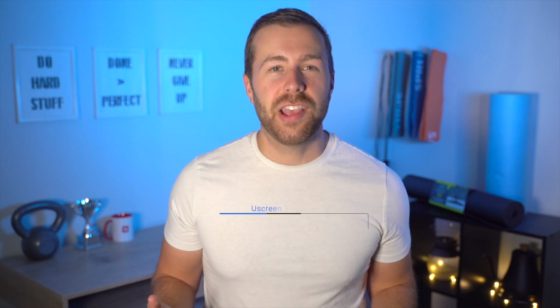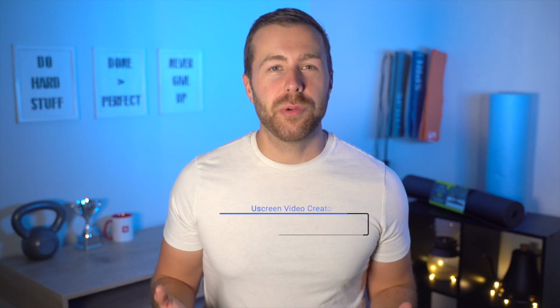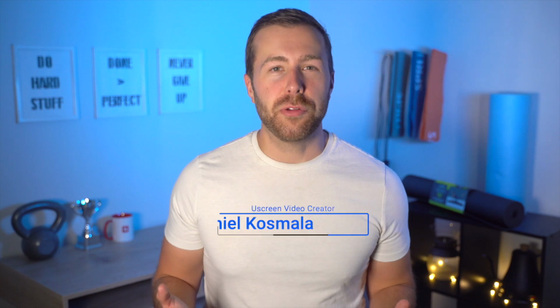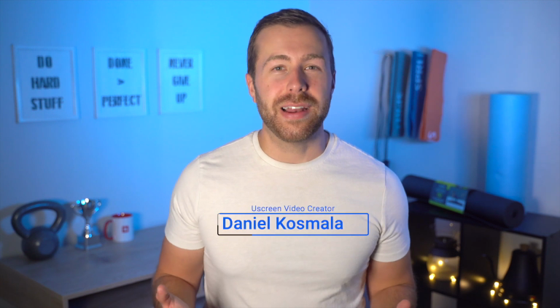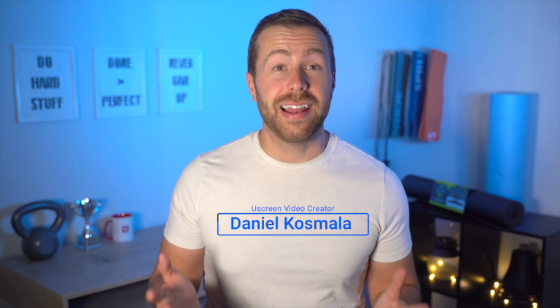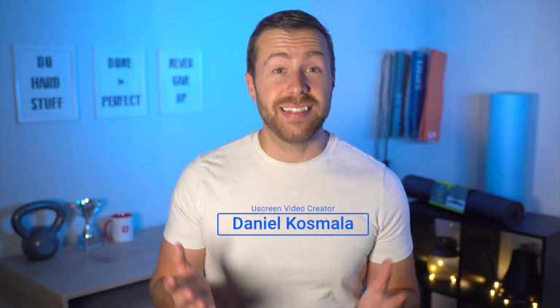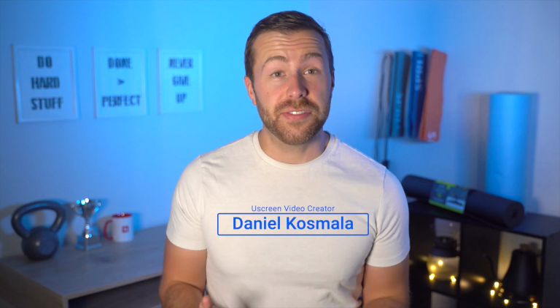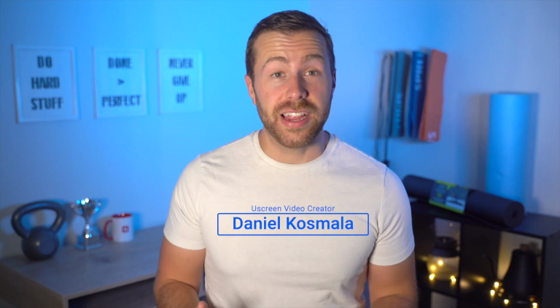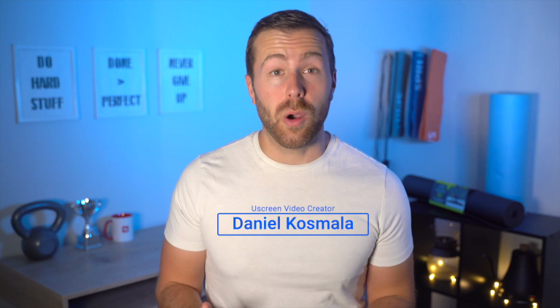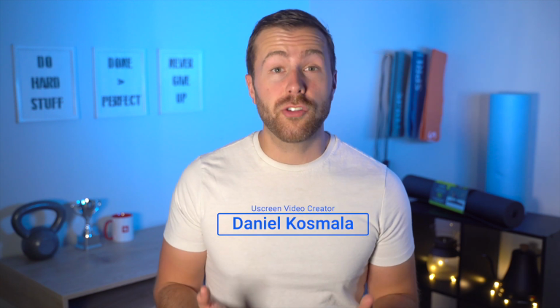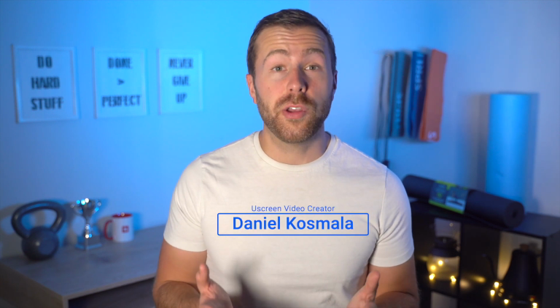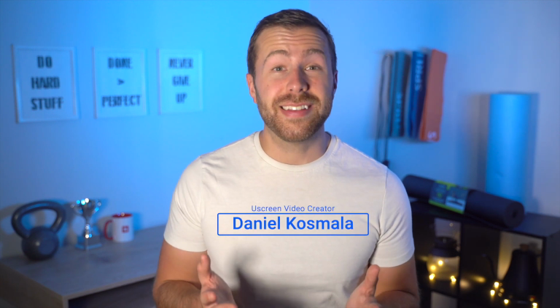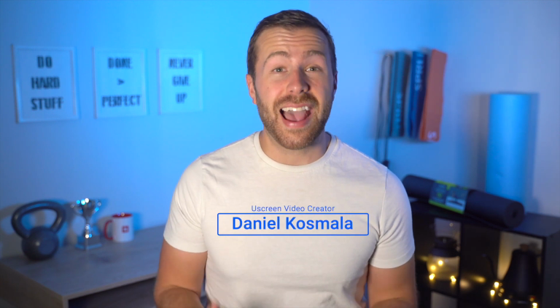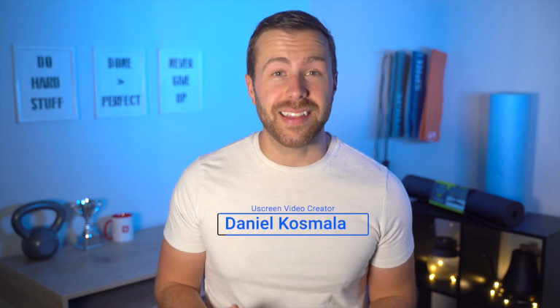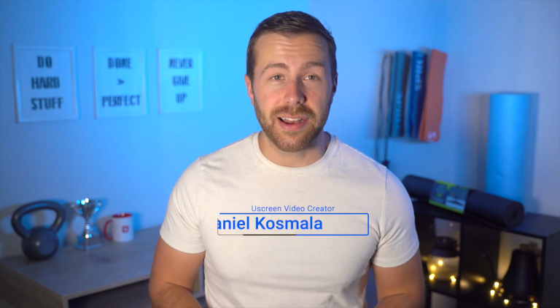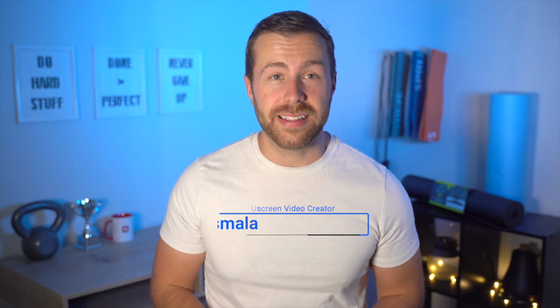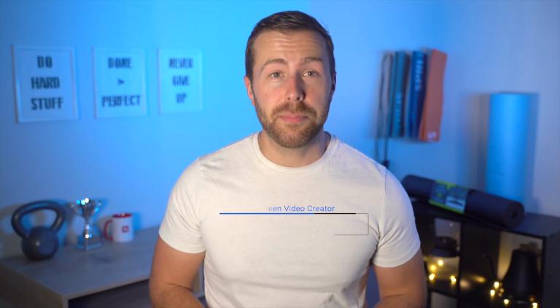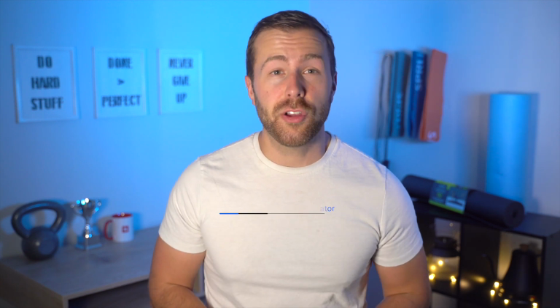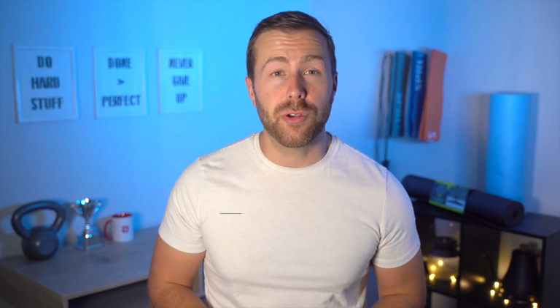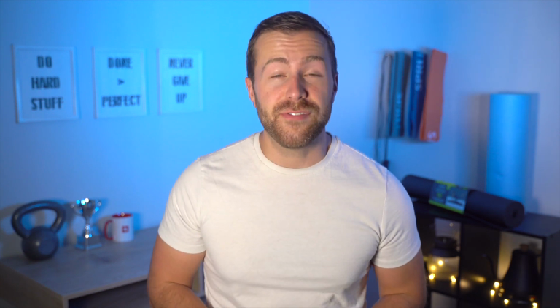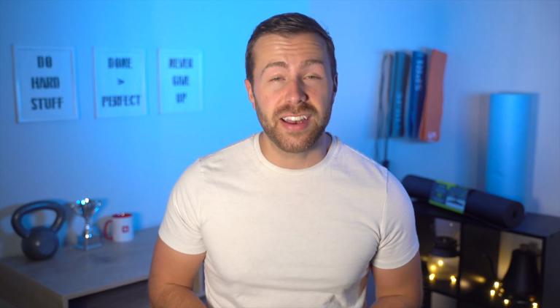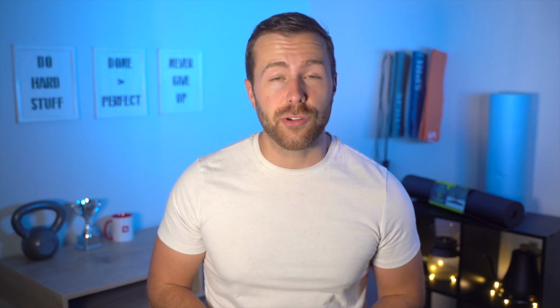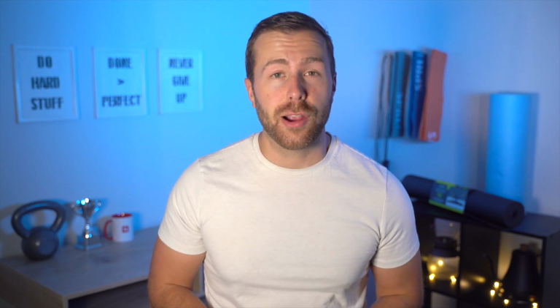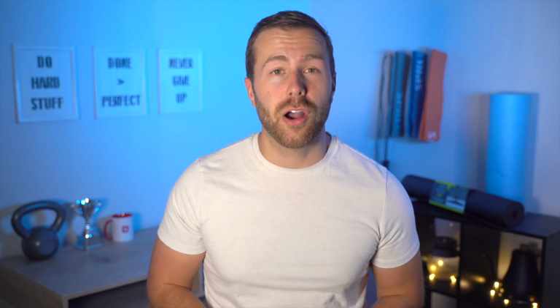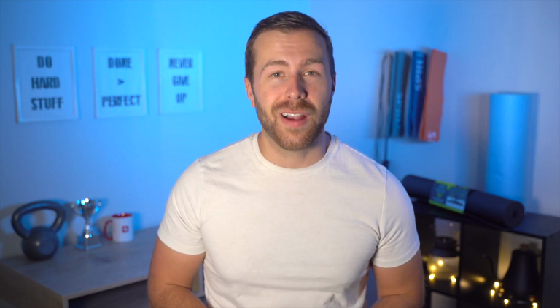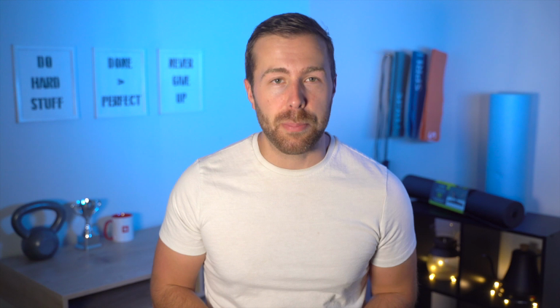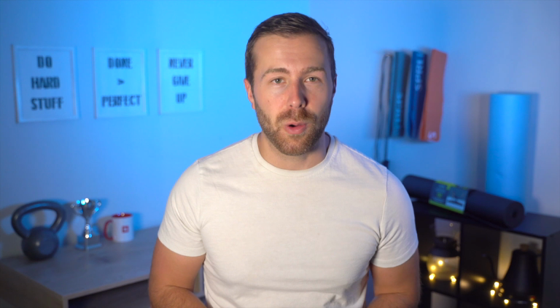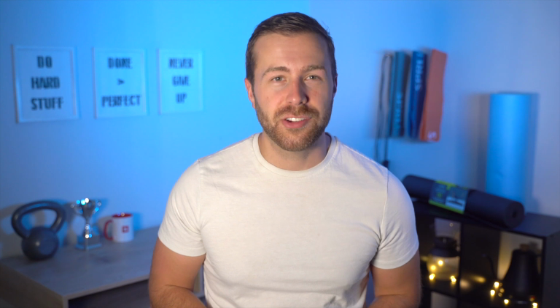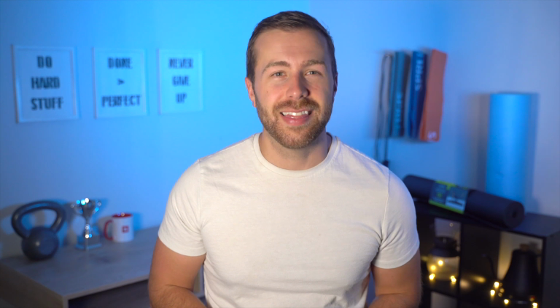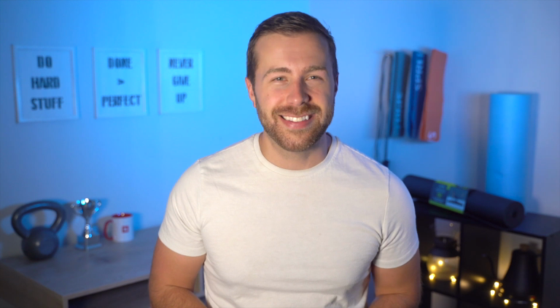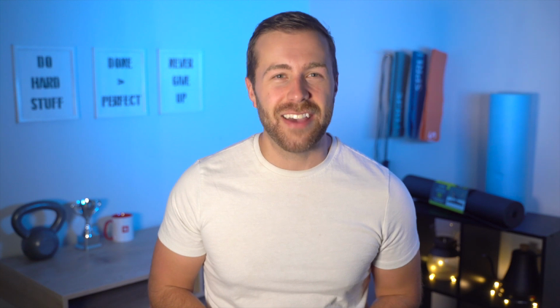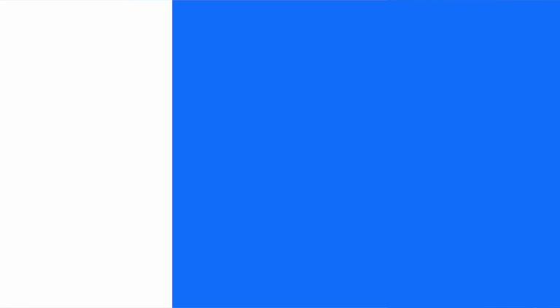I'm Daniel with uScreen and in this video I'll show you exactly how to set up your uScreen fitness tracker on your Apple Watch. Let's dive in.